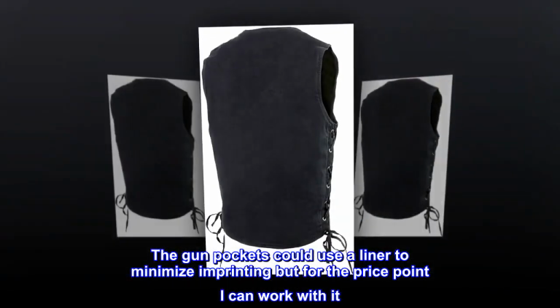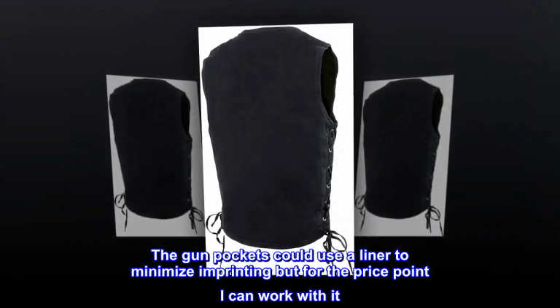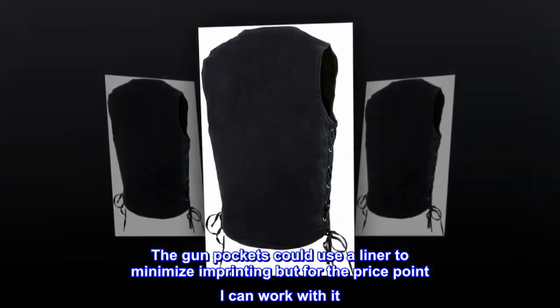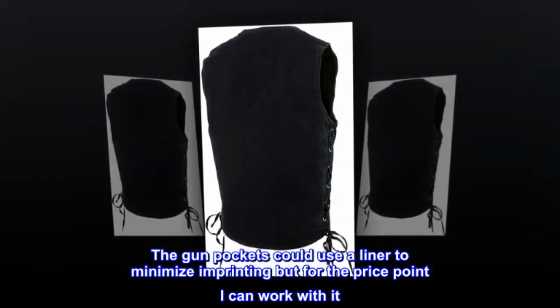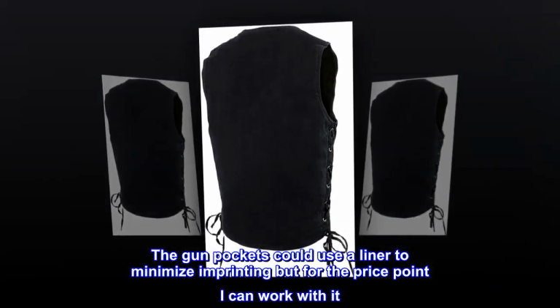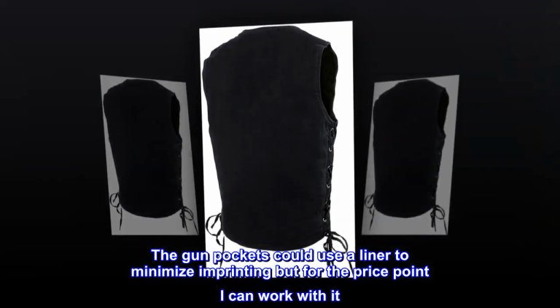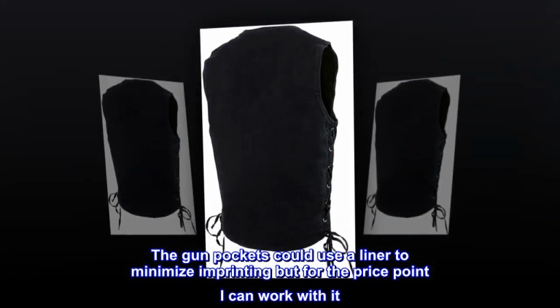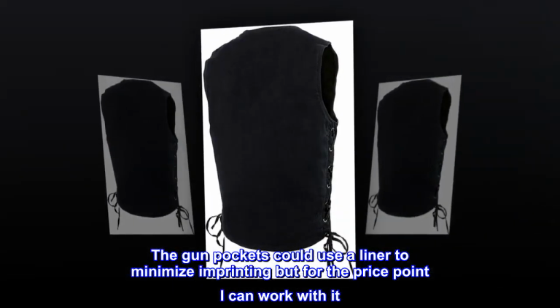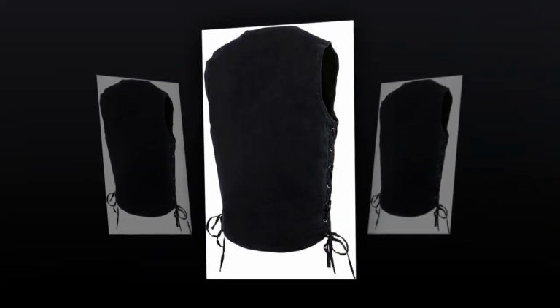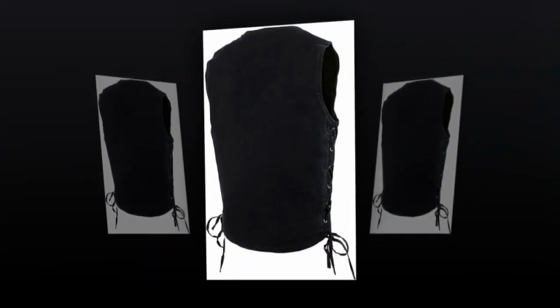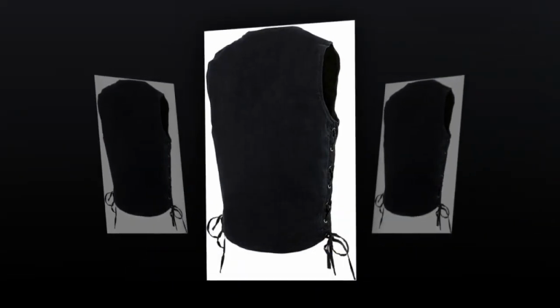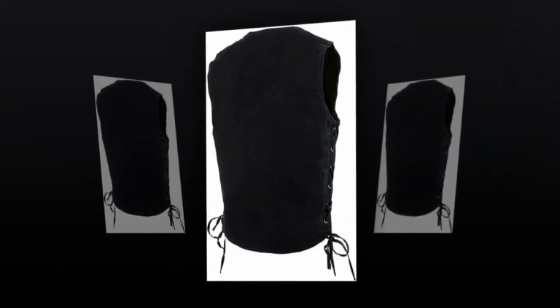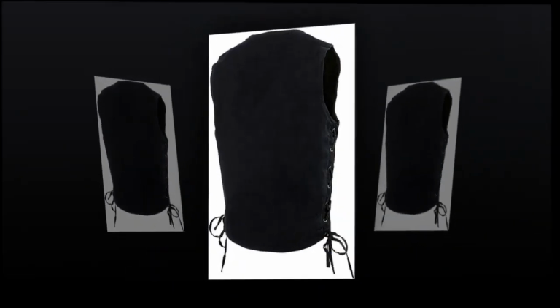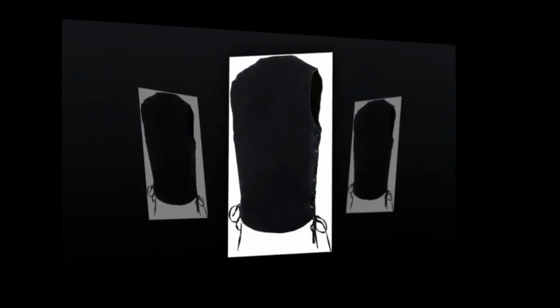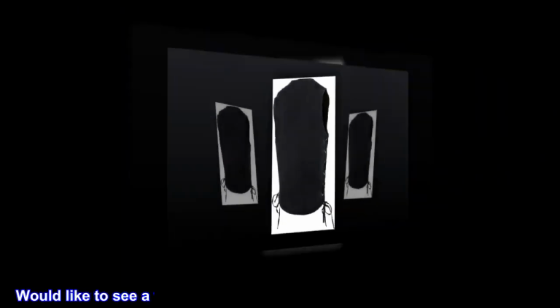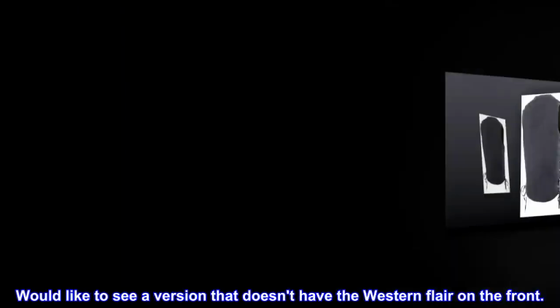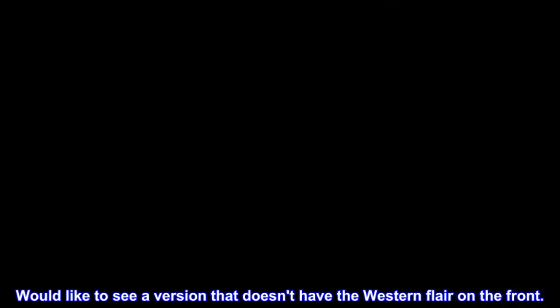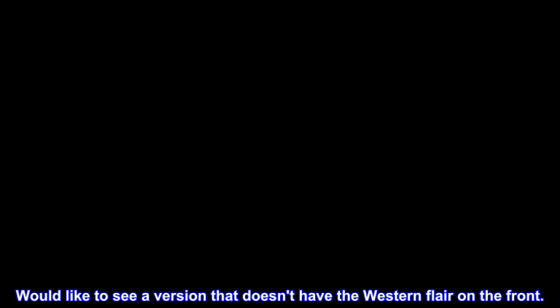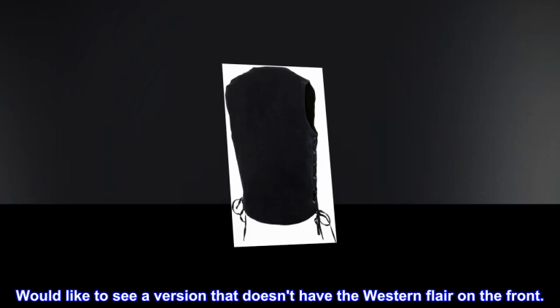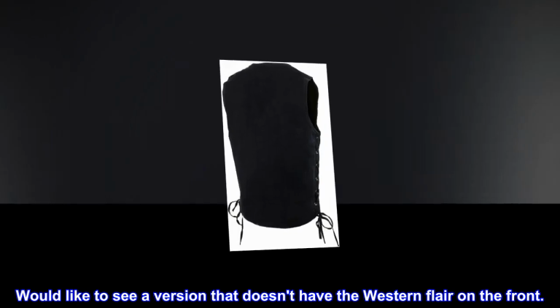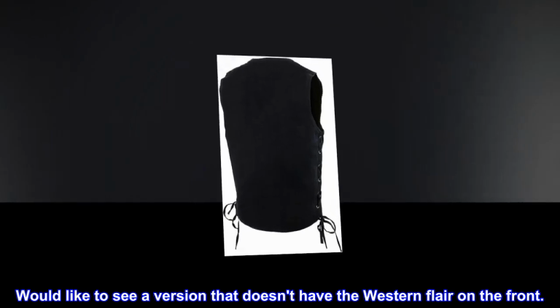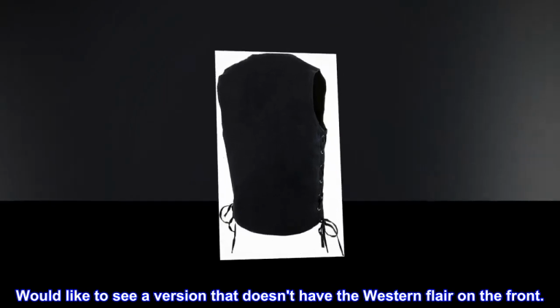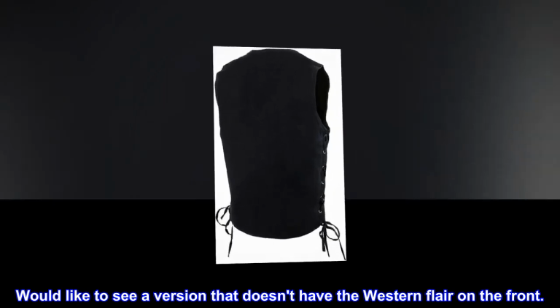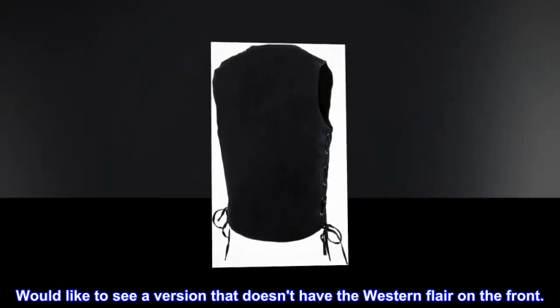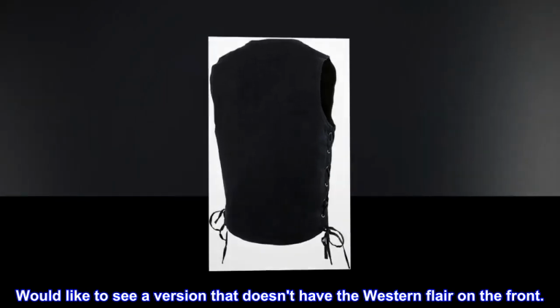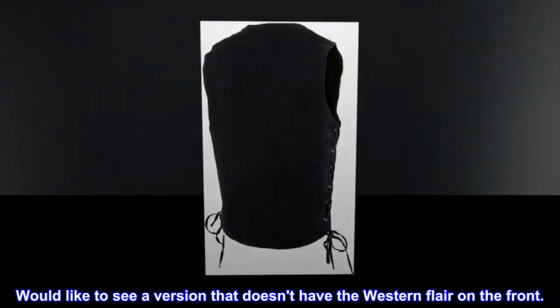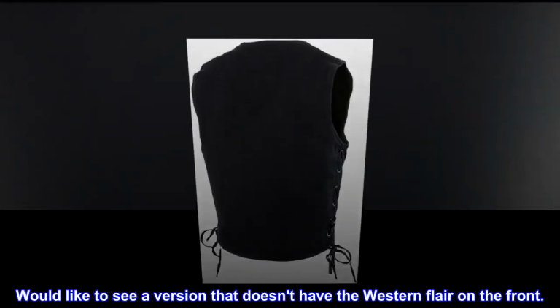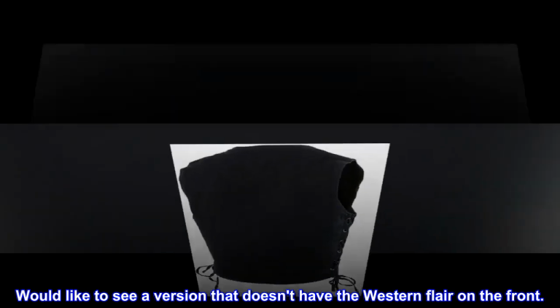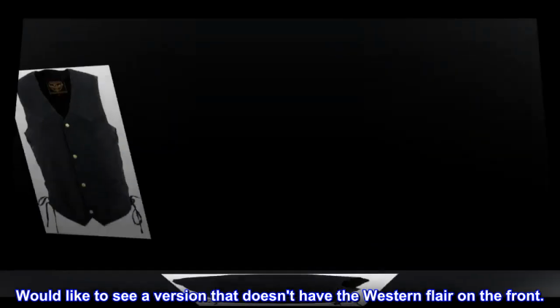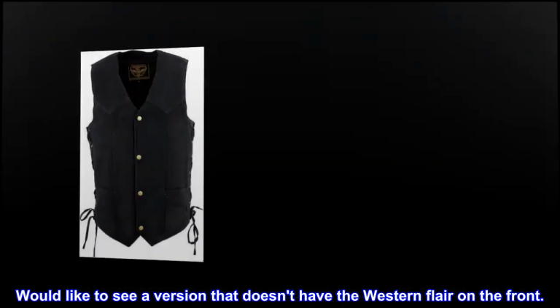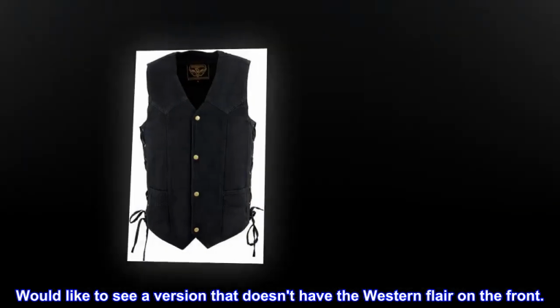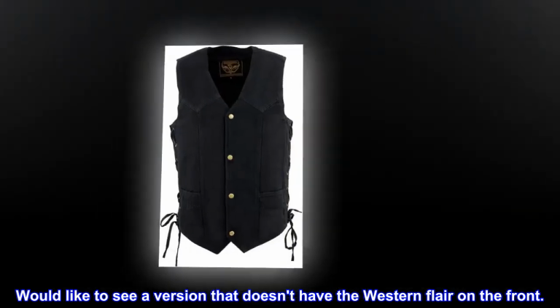Would like to see a version that doesn't have the western flare on the front.